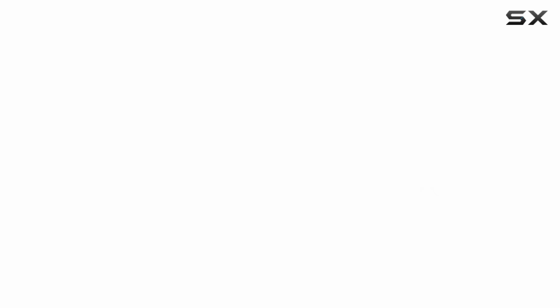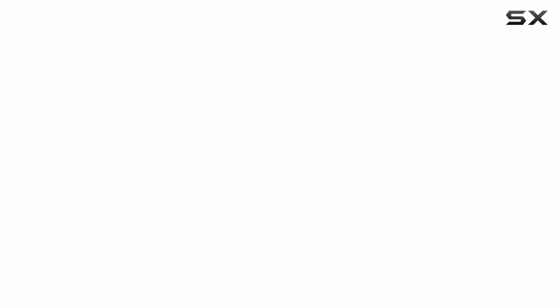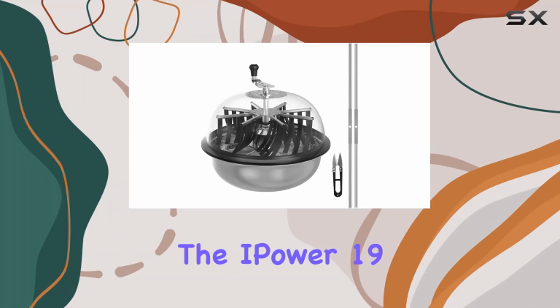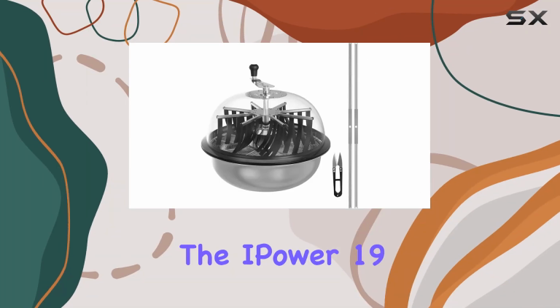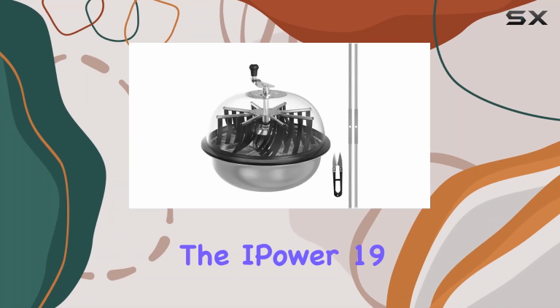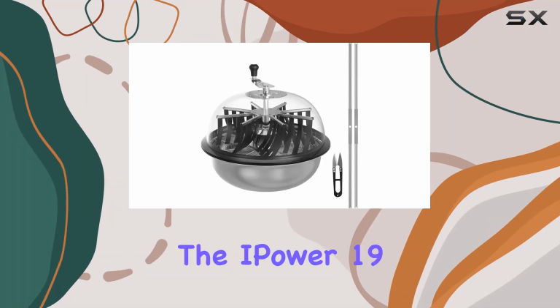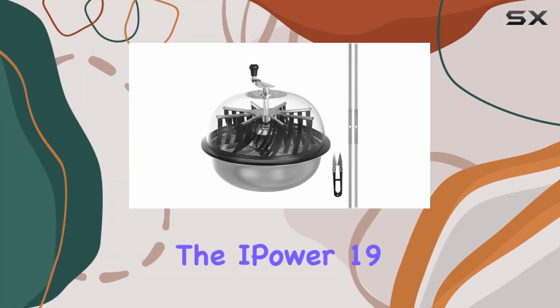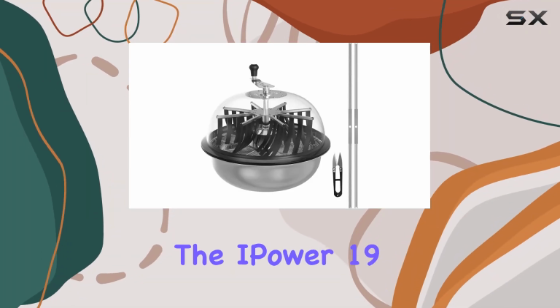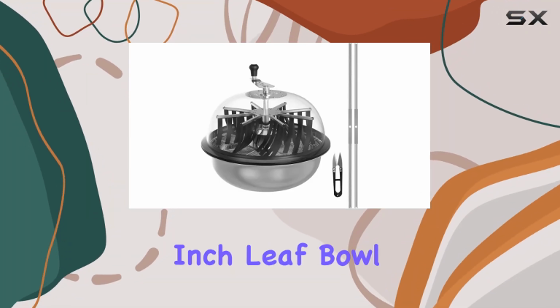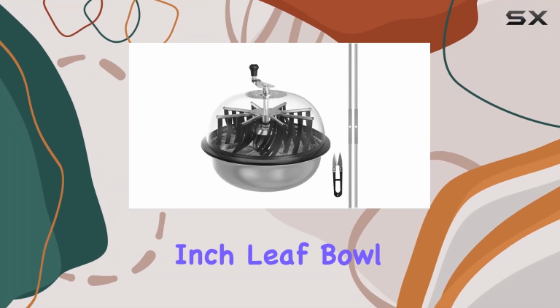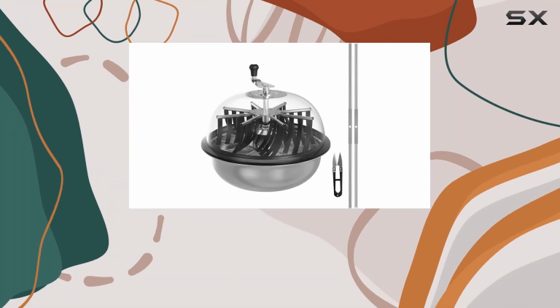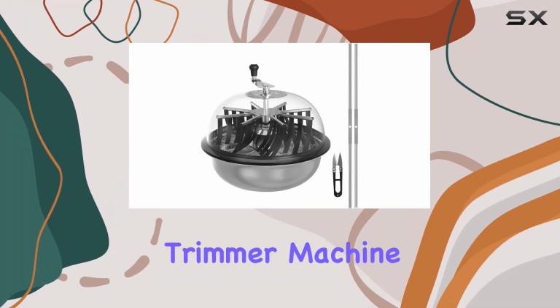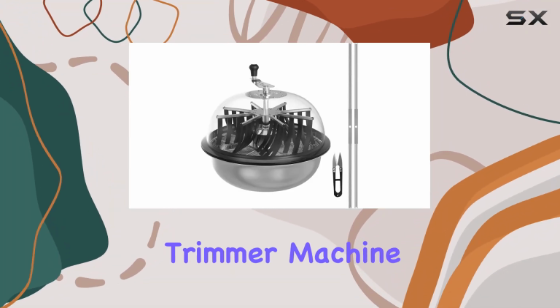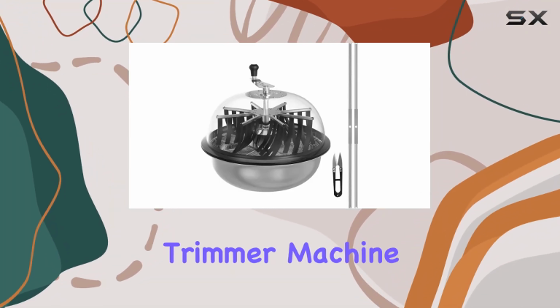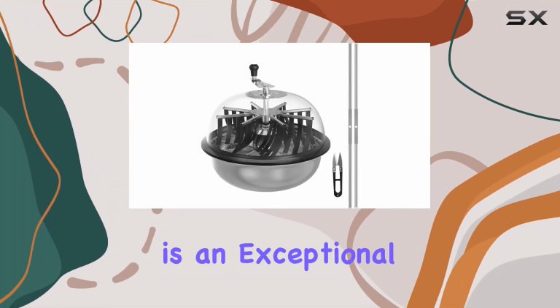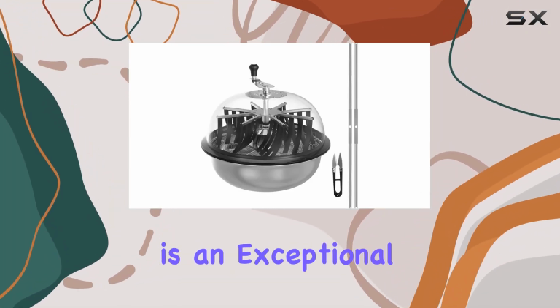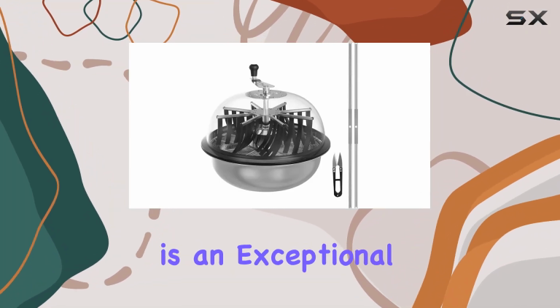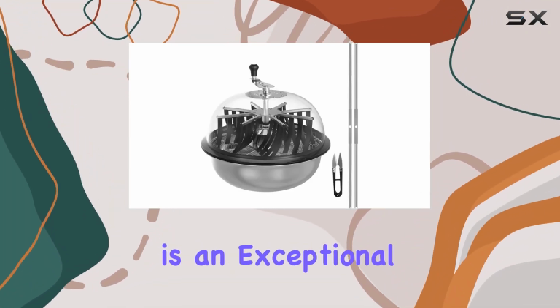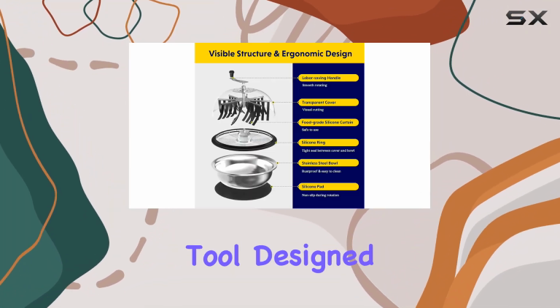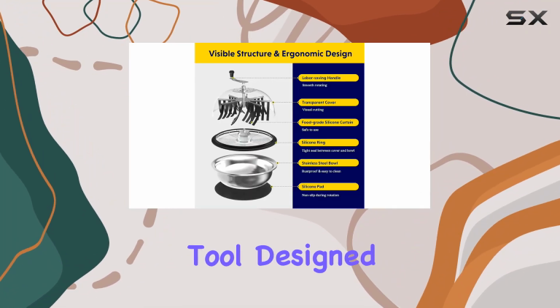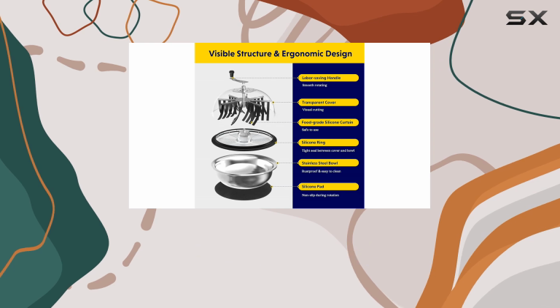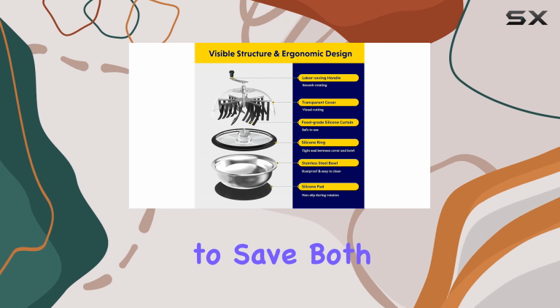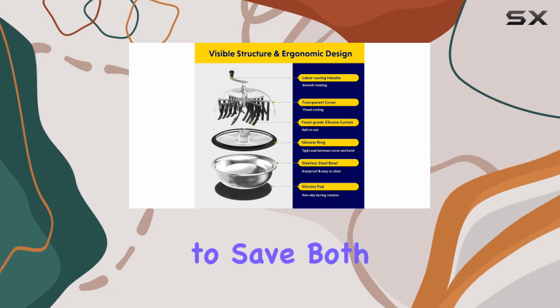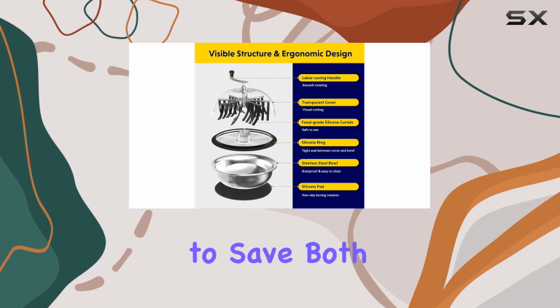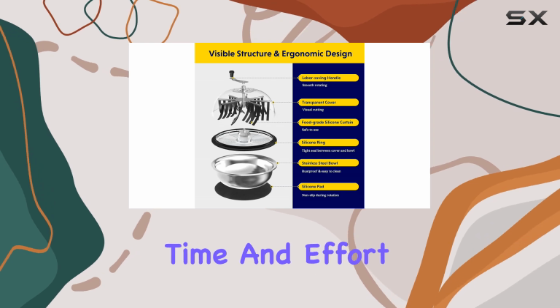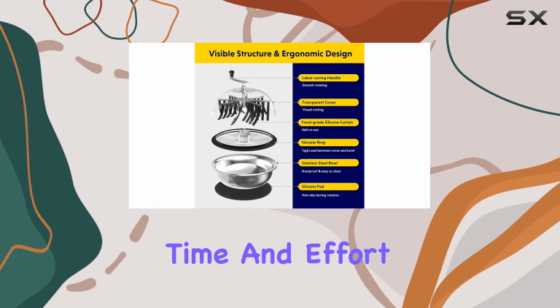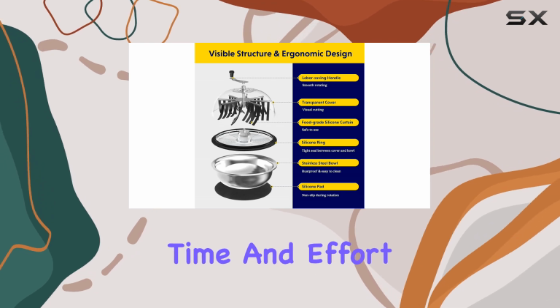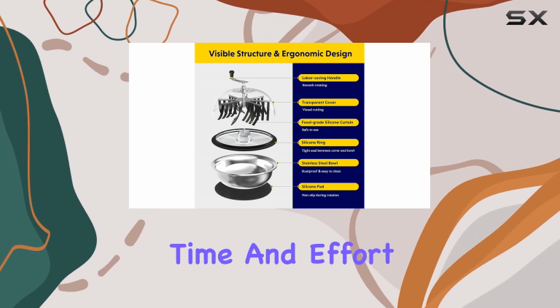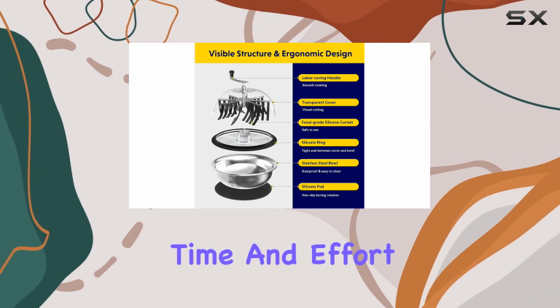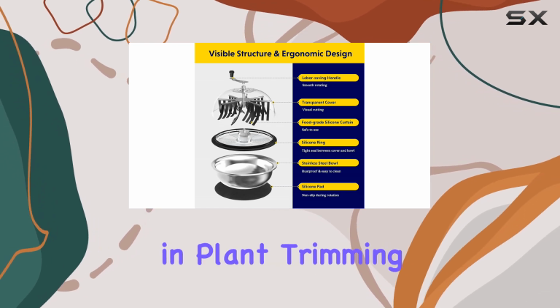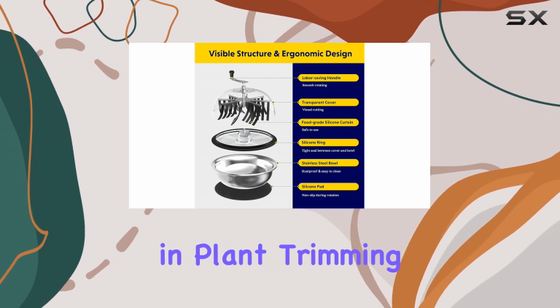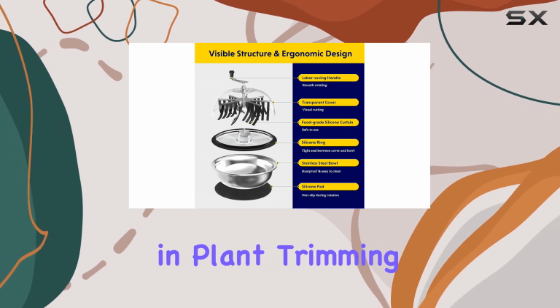The iPower 19-inch Leaf Bowl Trimmer Machine is an exceptional tool designed to save both time and effort in plant trimming.